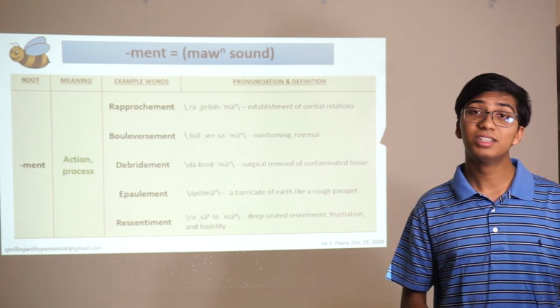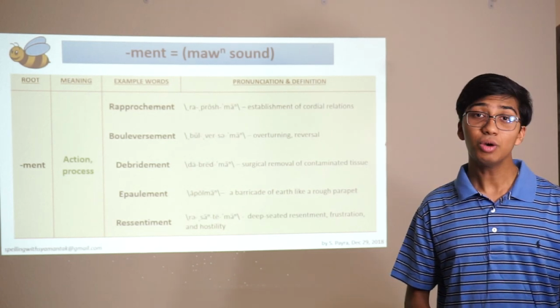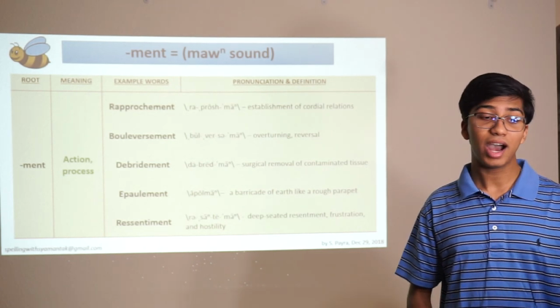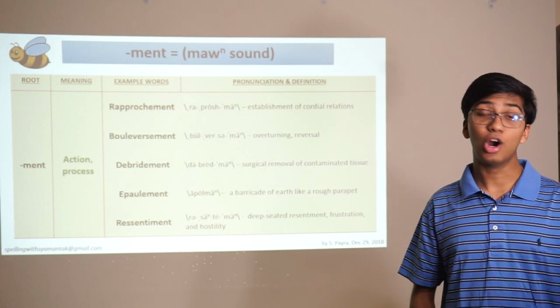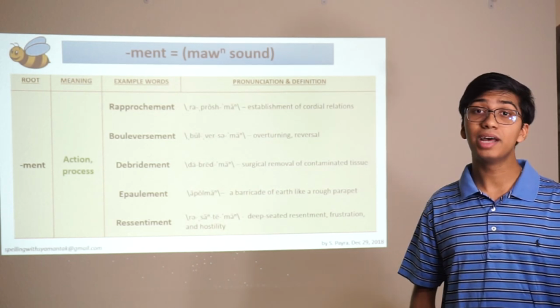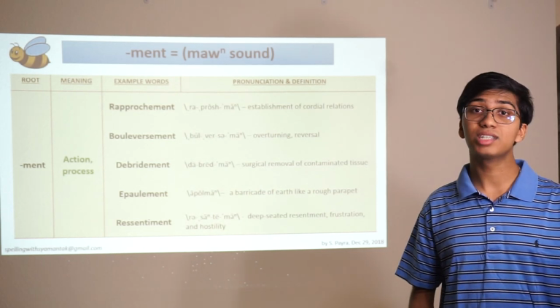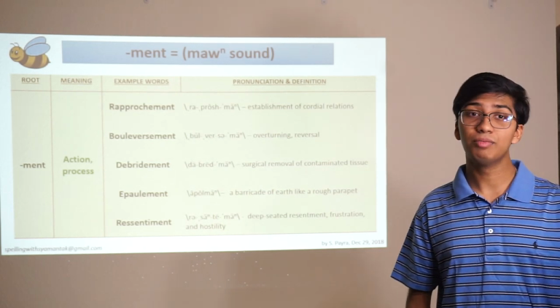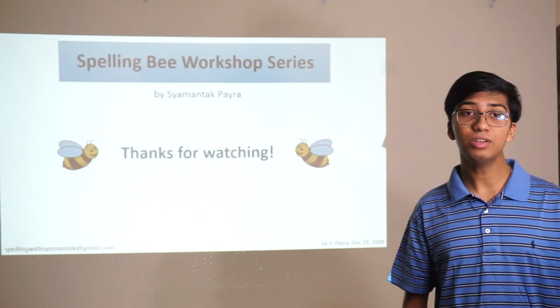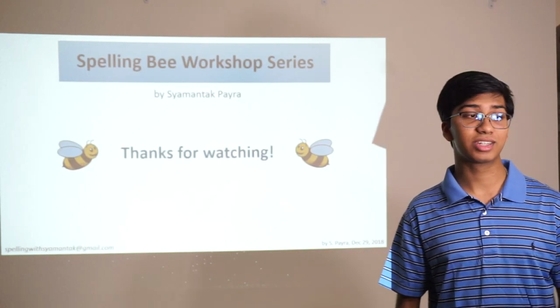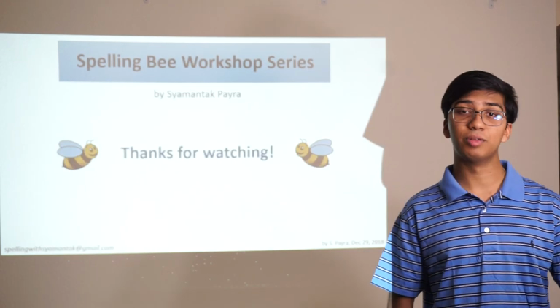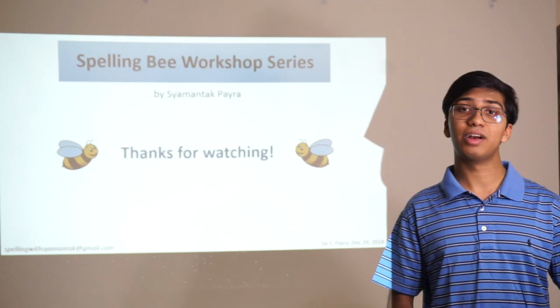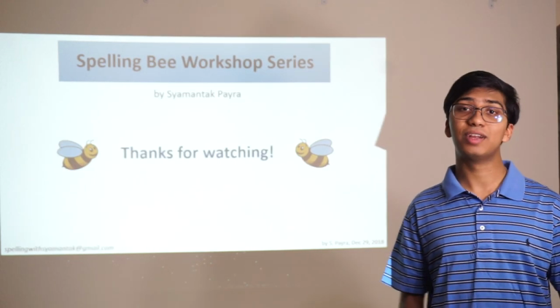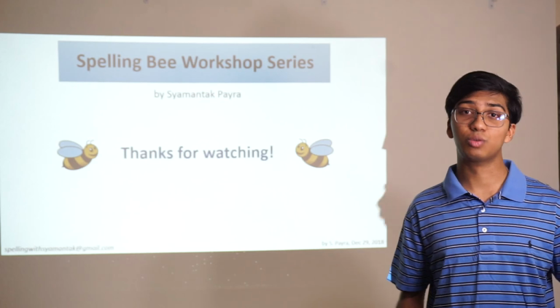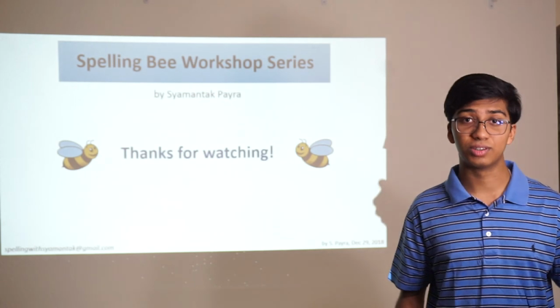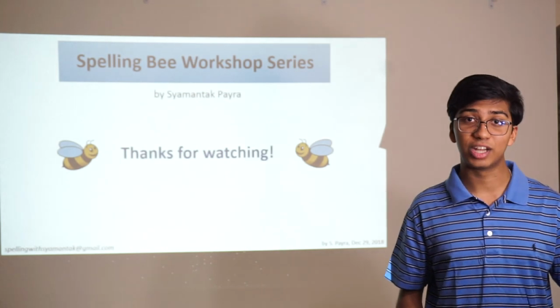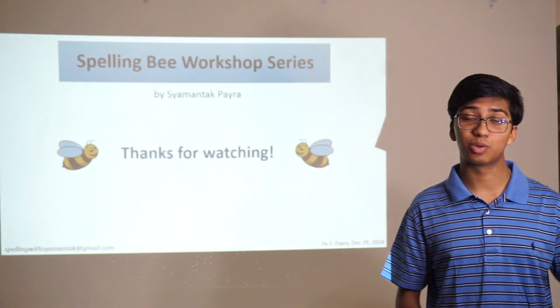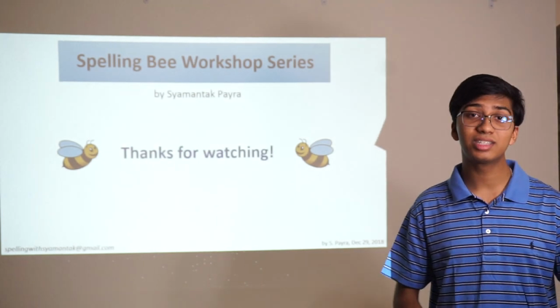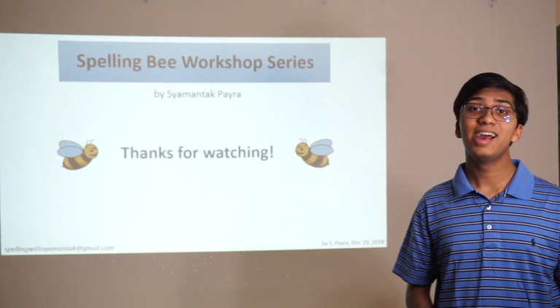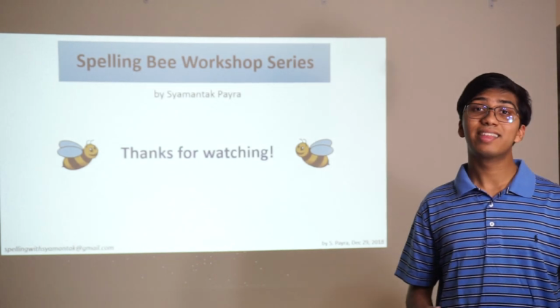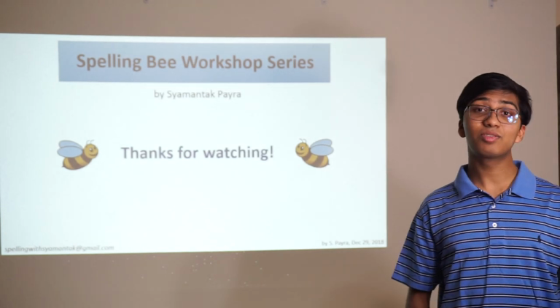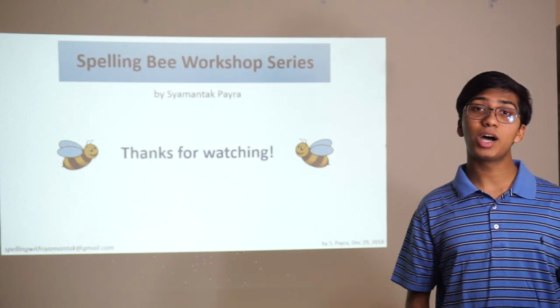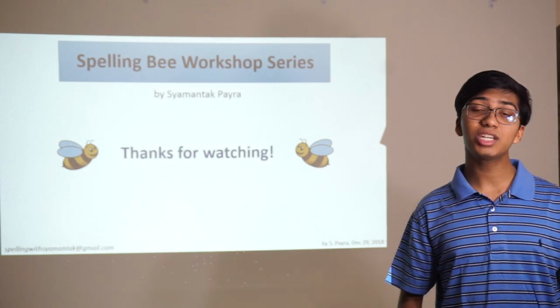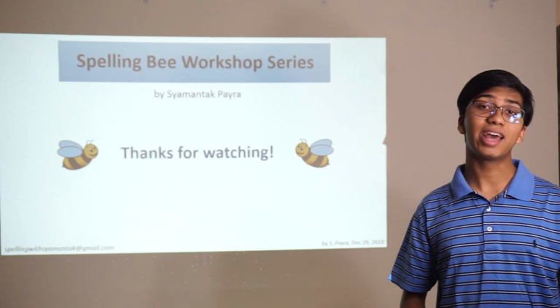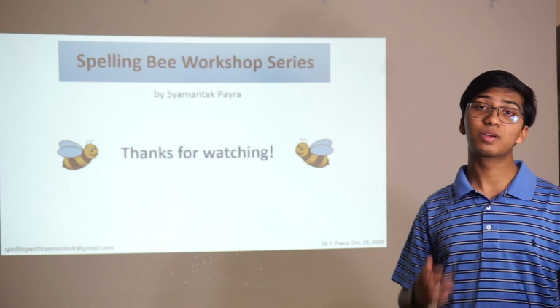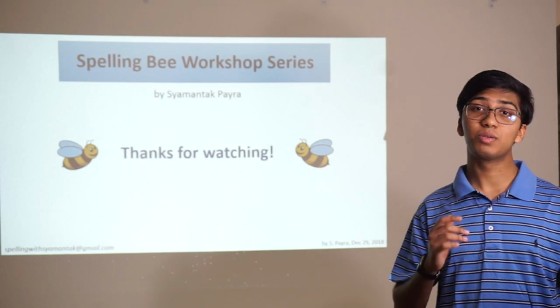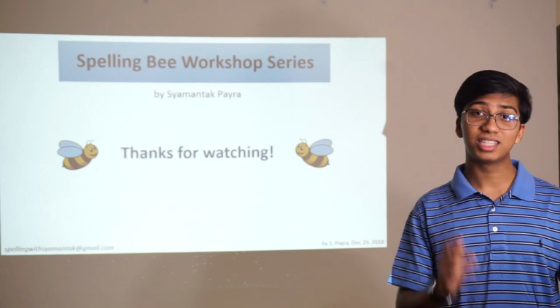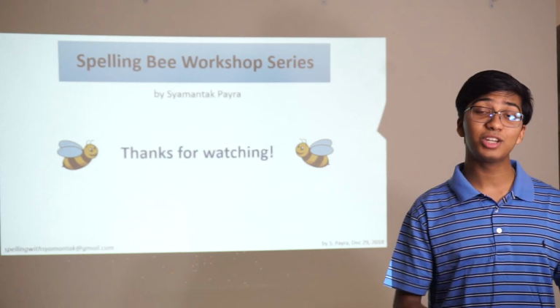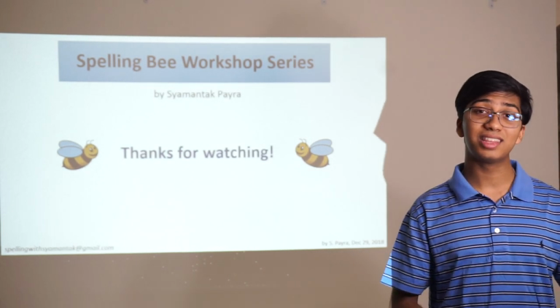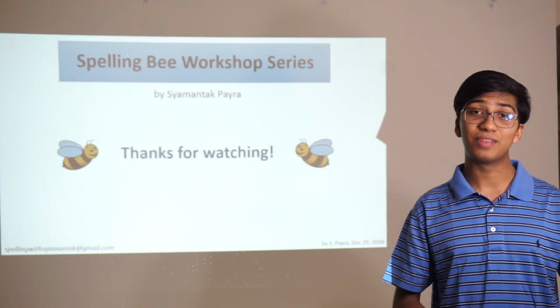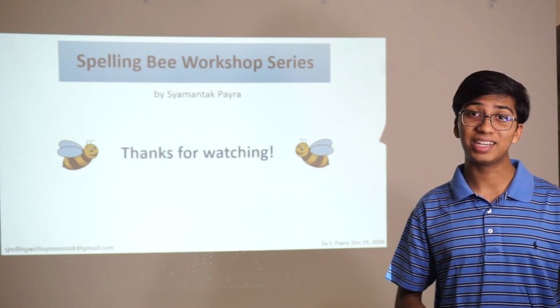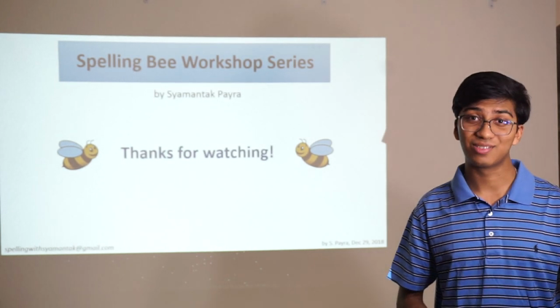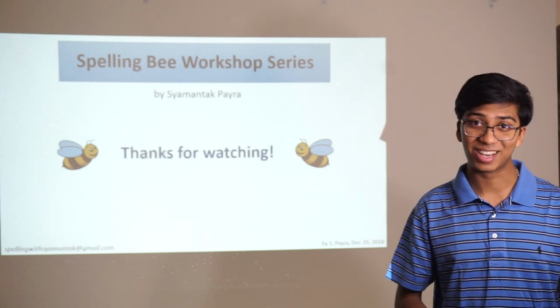I hope that was helpful — just a couple of French rules and French words. Thanks for watching, and I look forward to seeing you in the very next video.